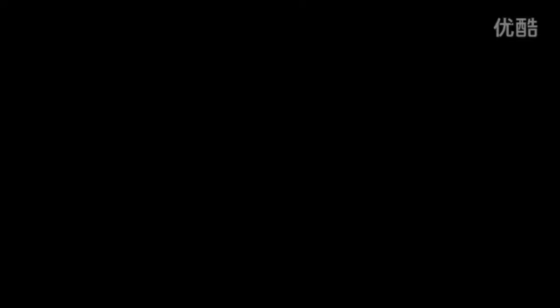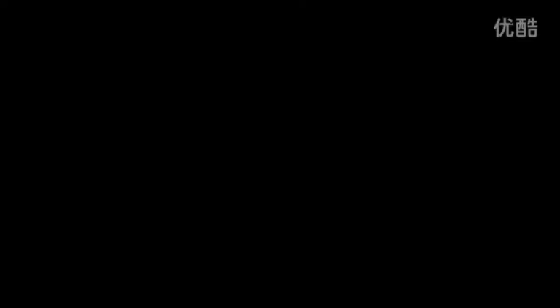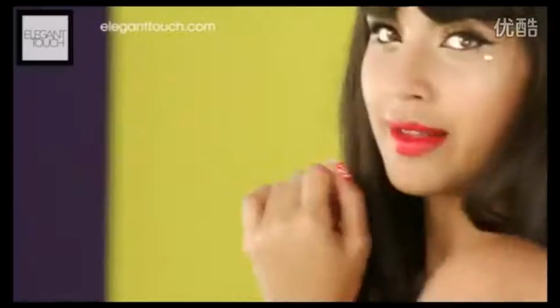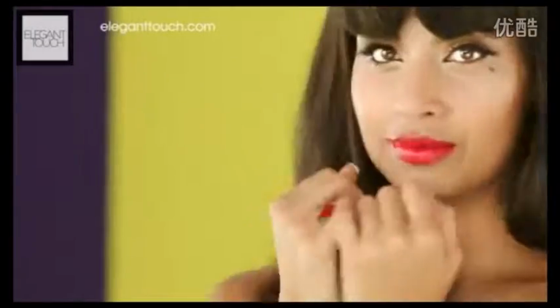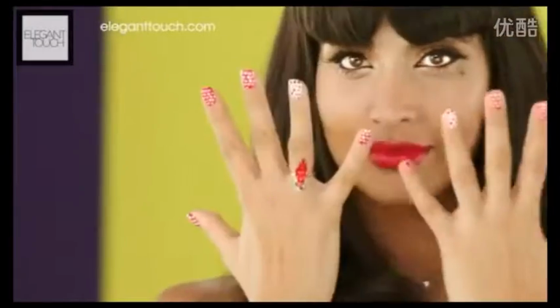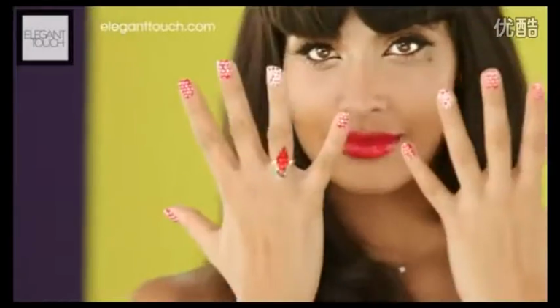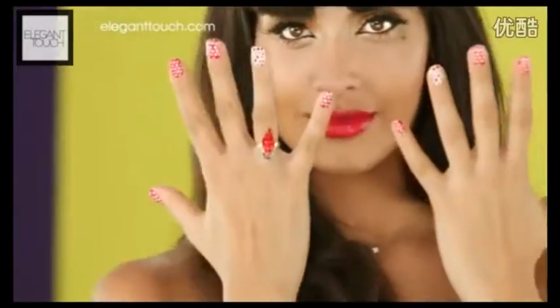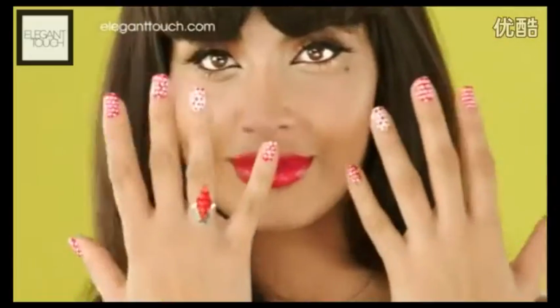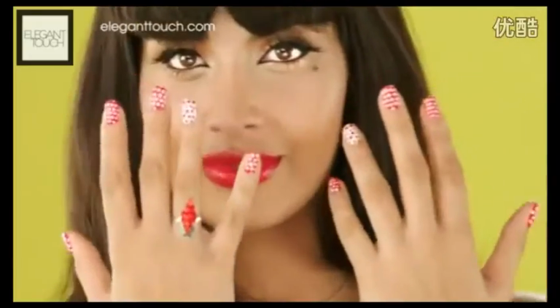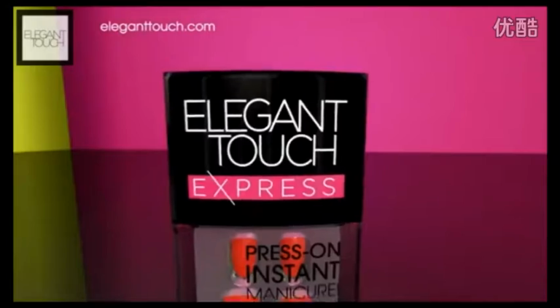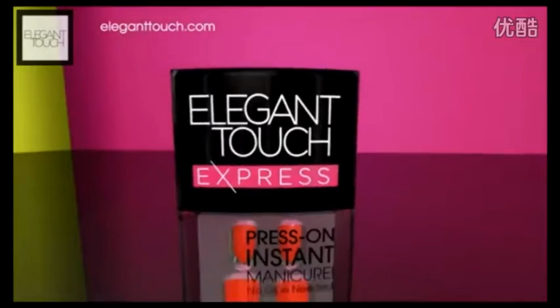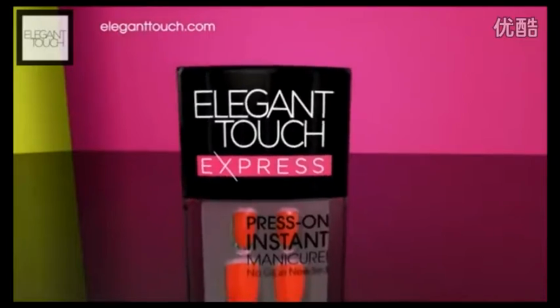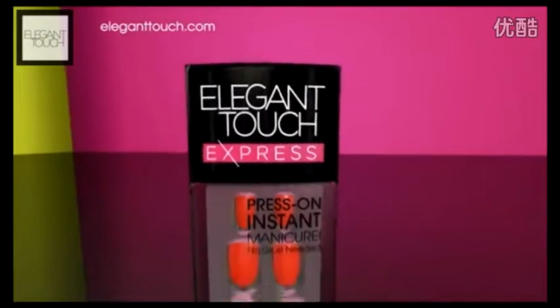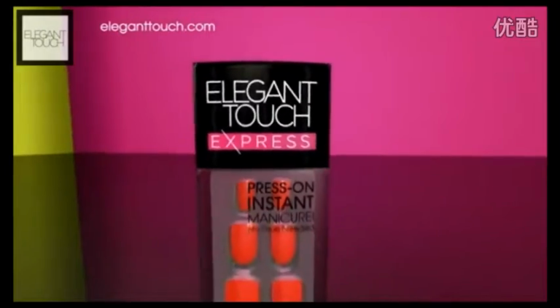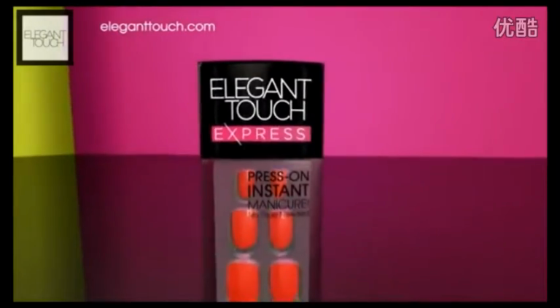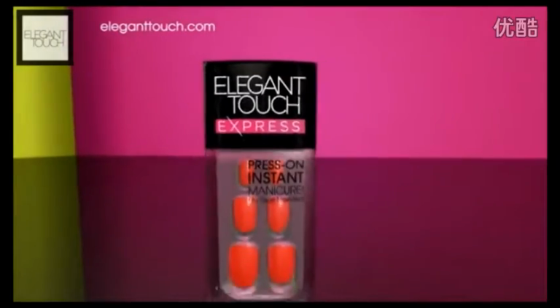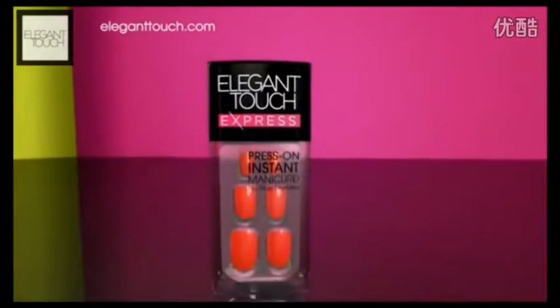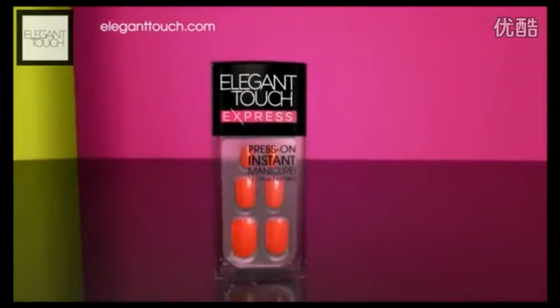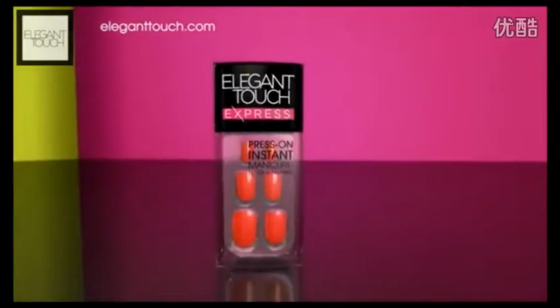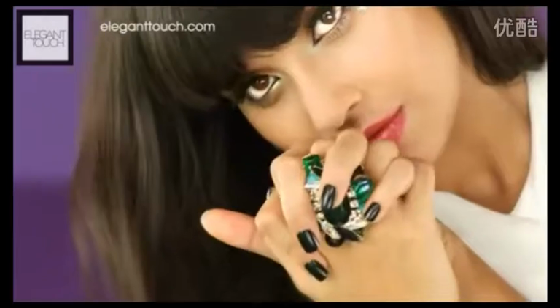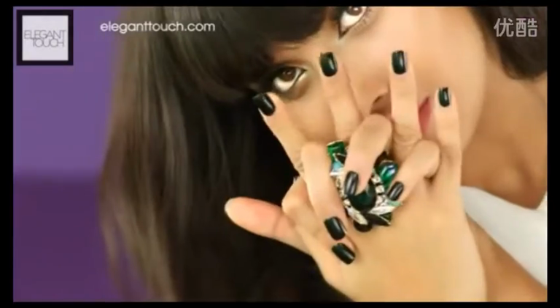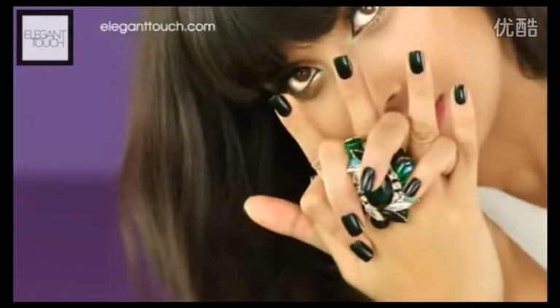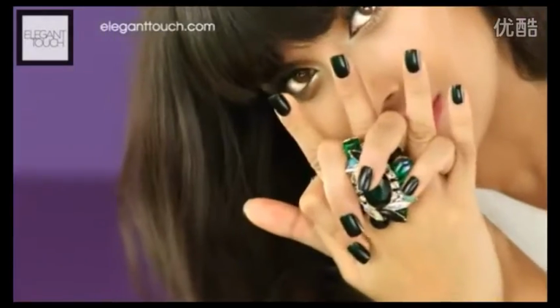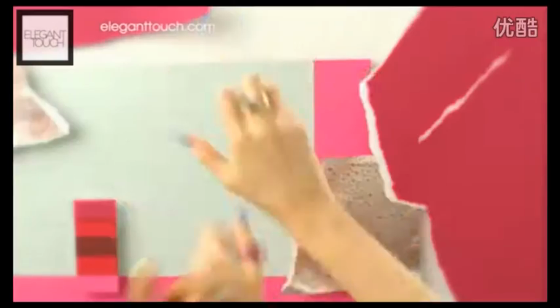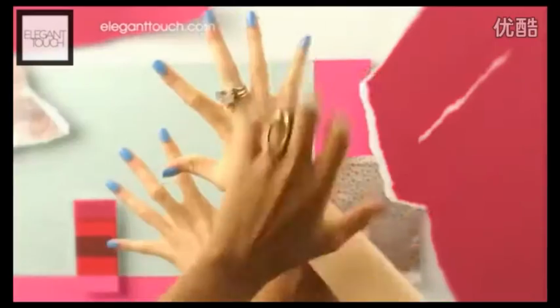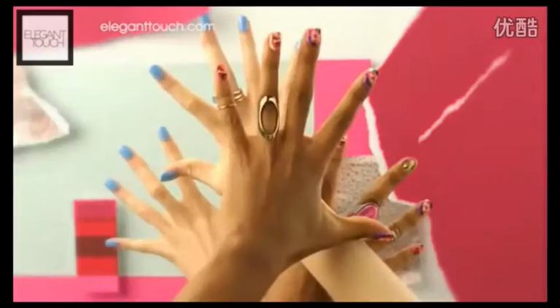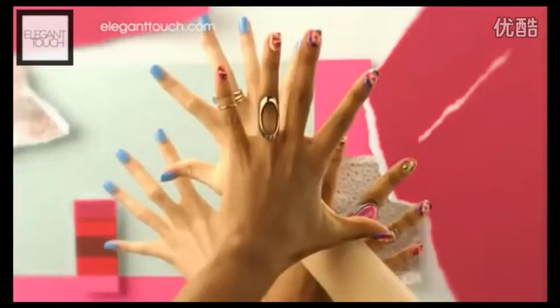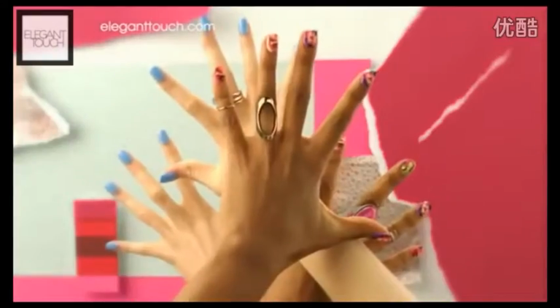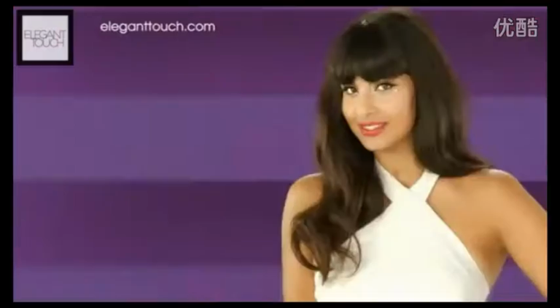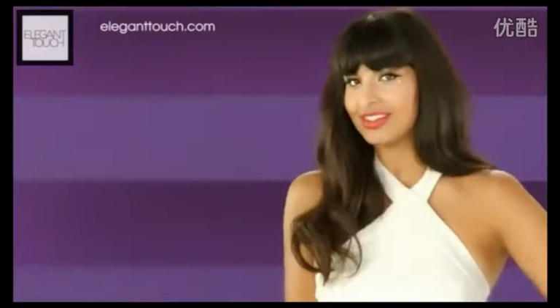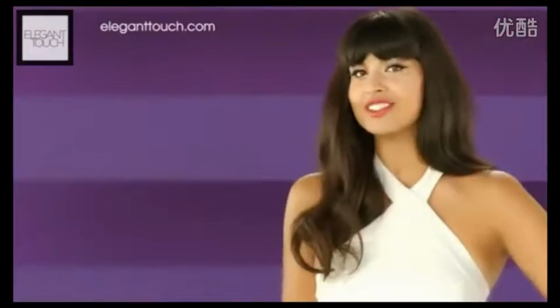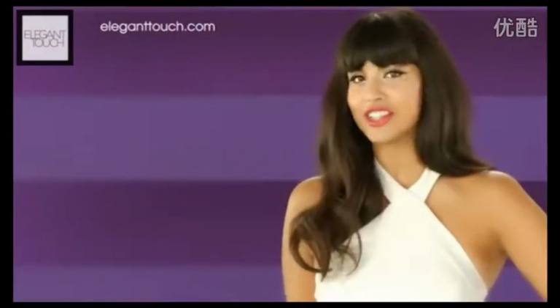New from Elegant Touch, Express Nails. But just how good are they? Let's check.